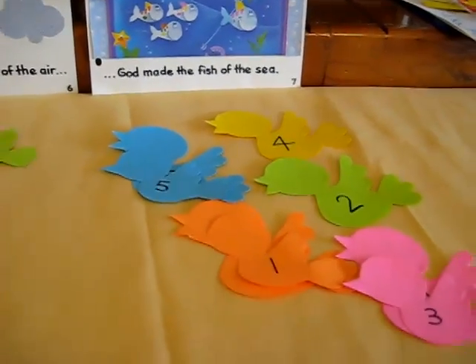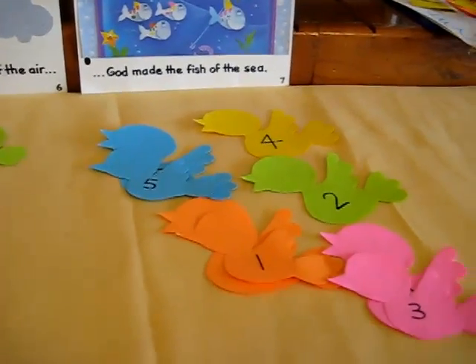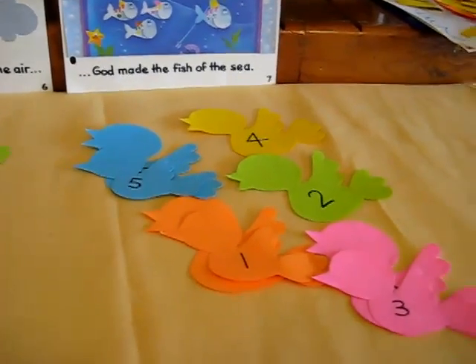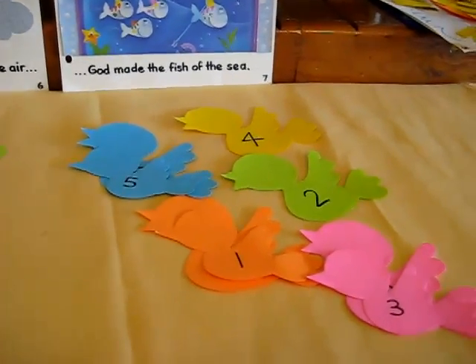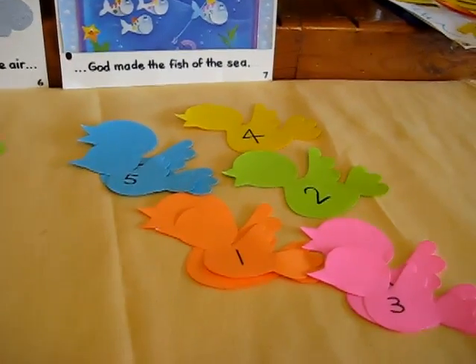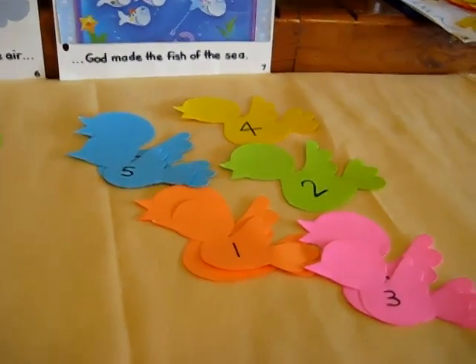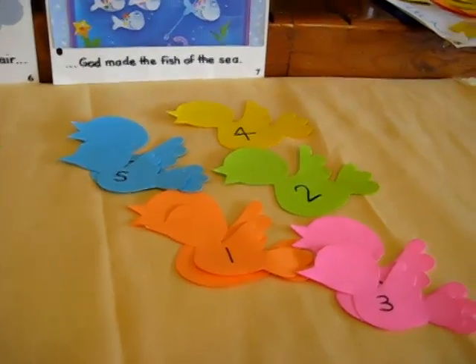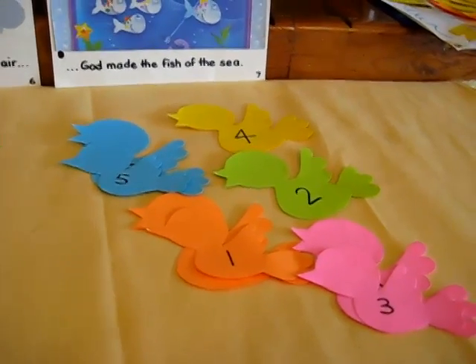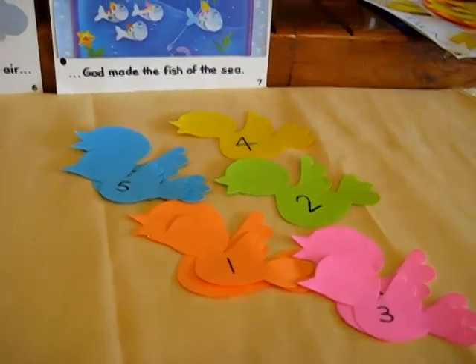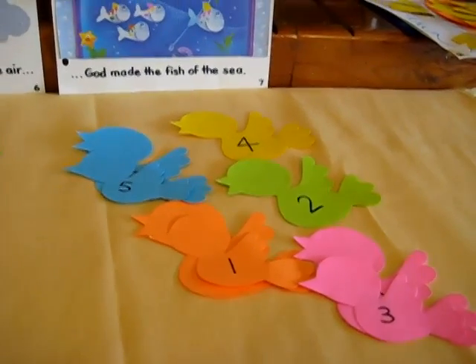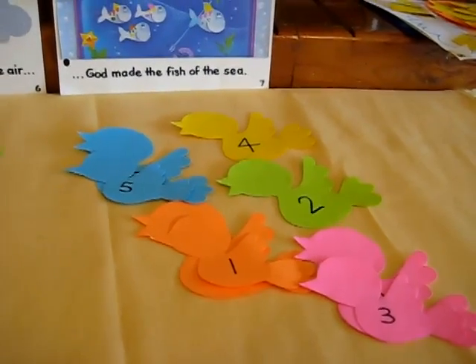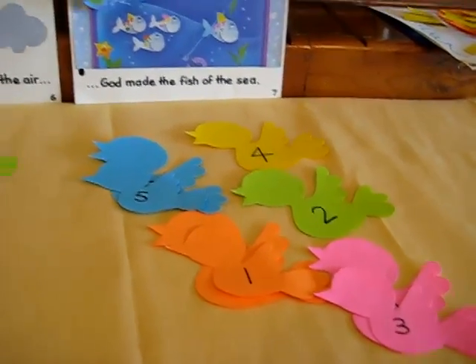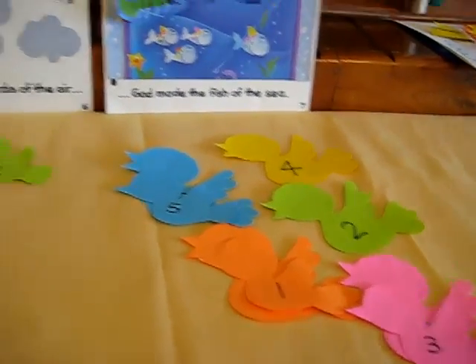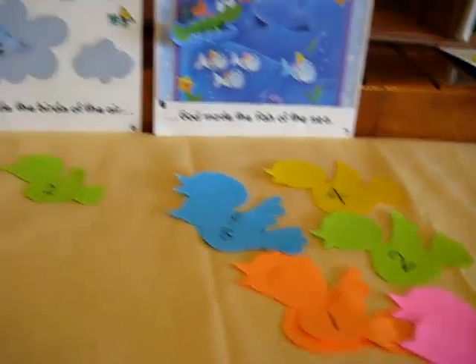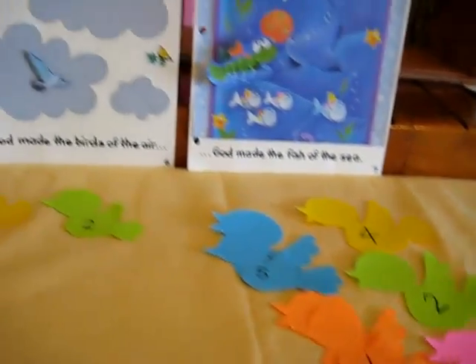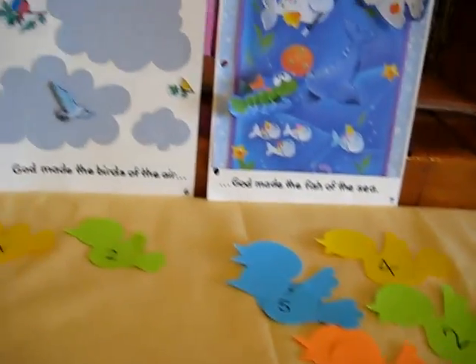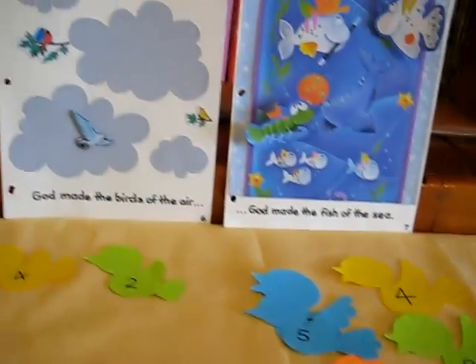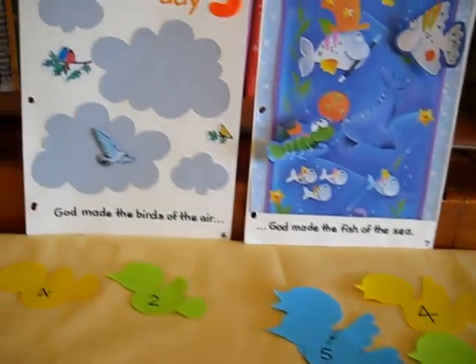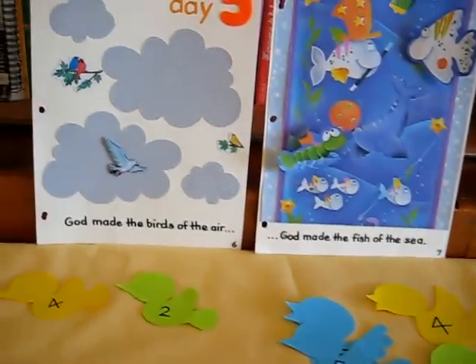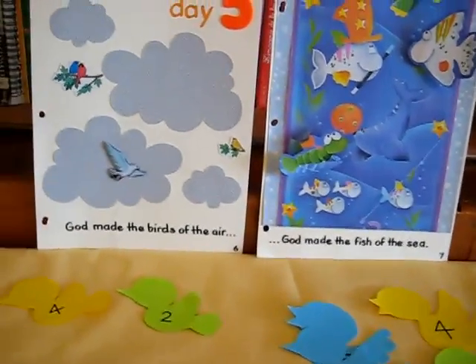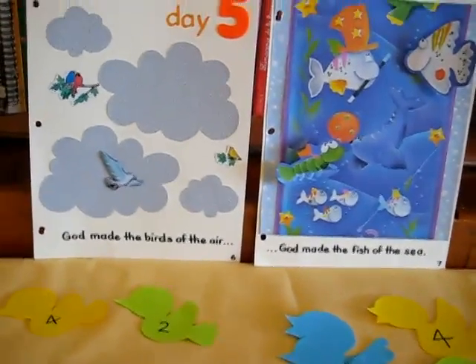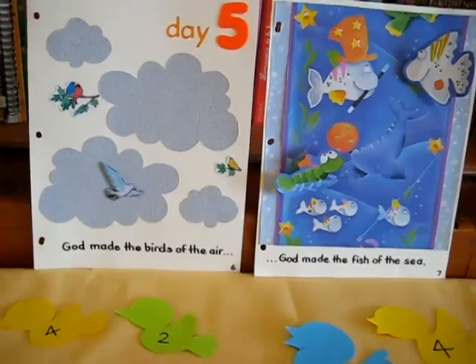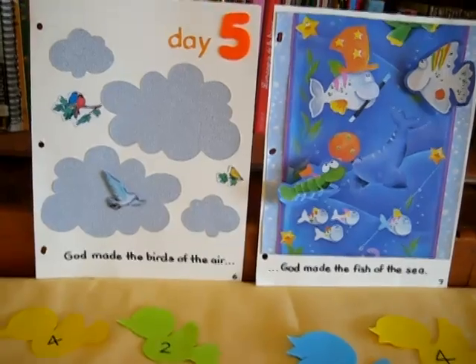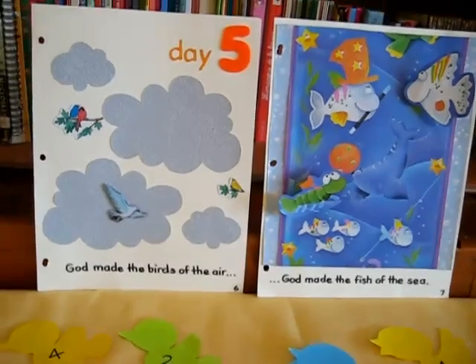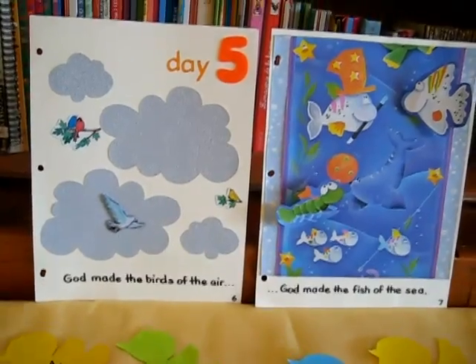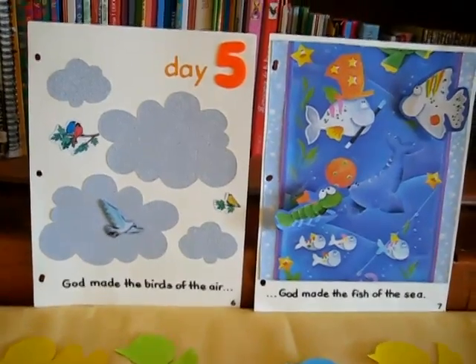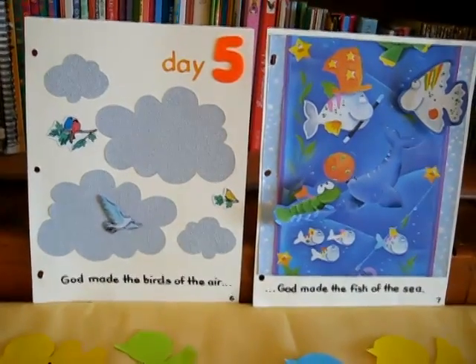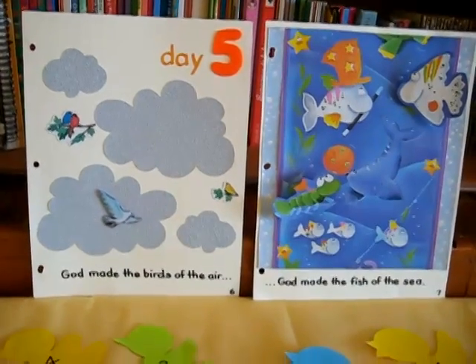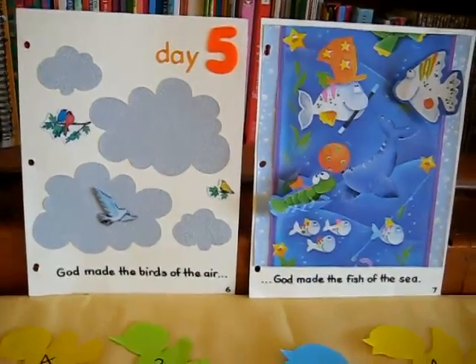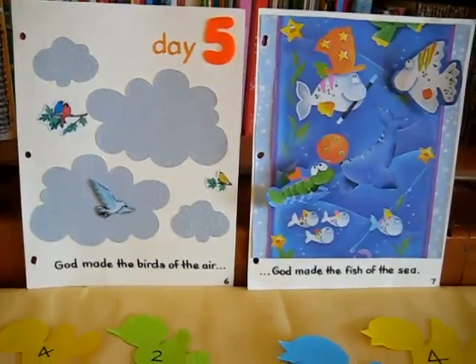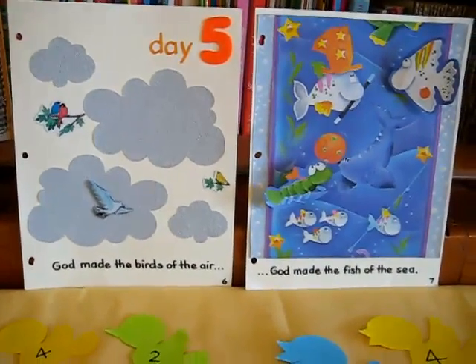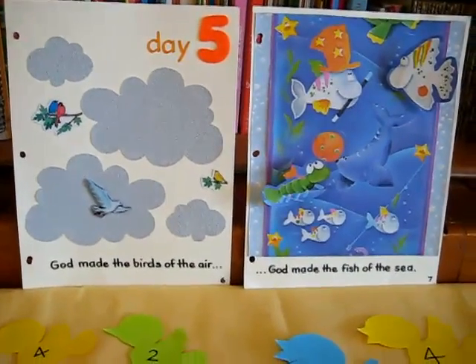So that was one little game we did for math on our creation day five theme.